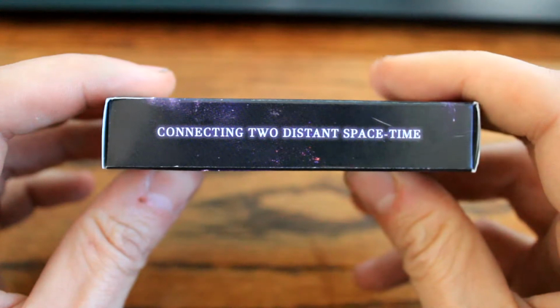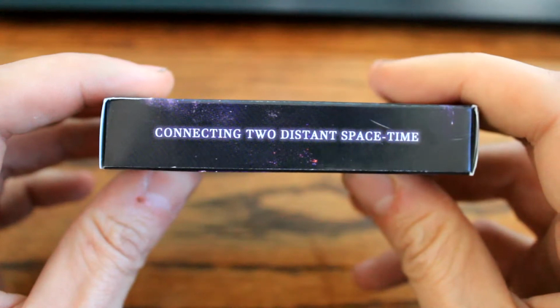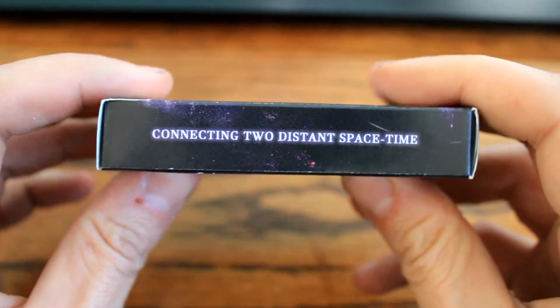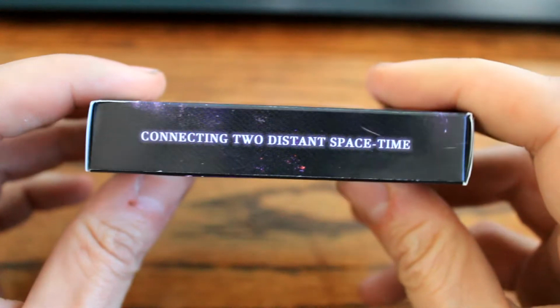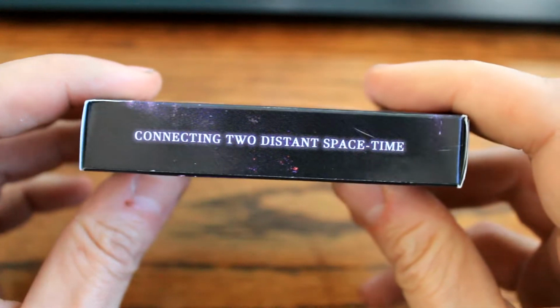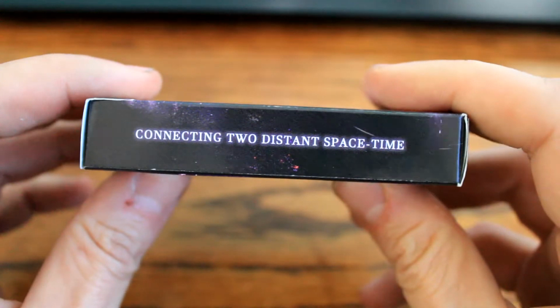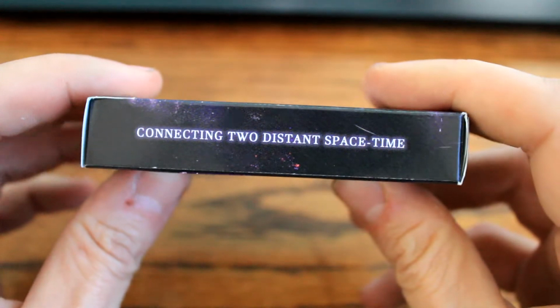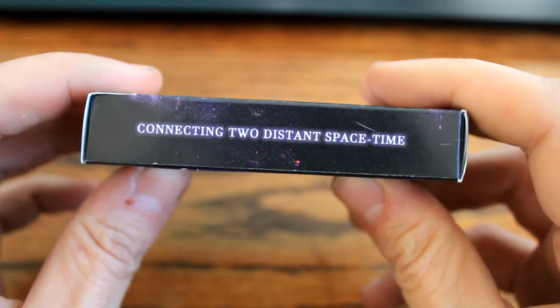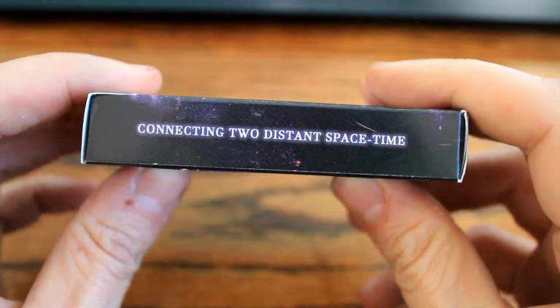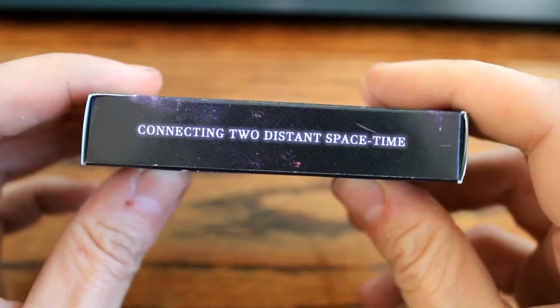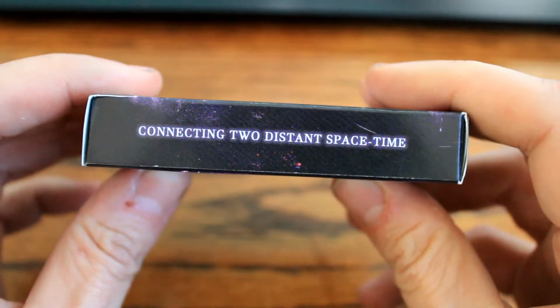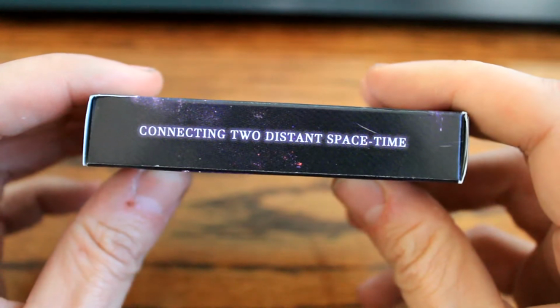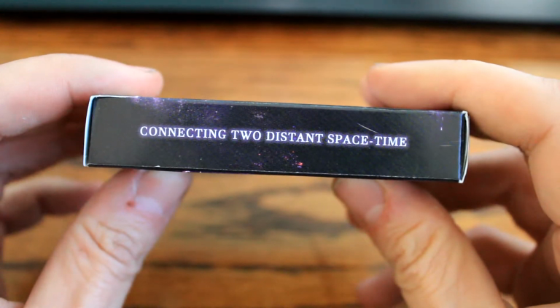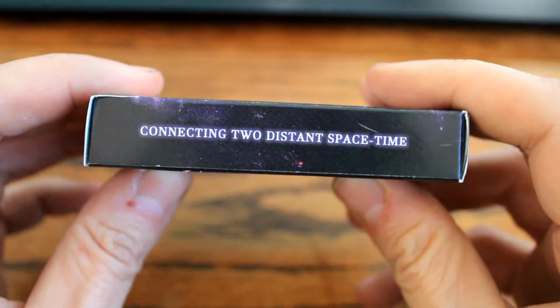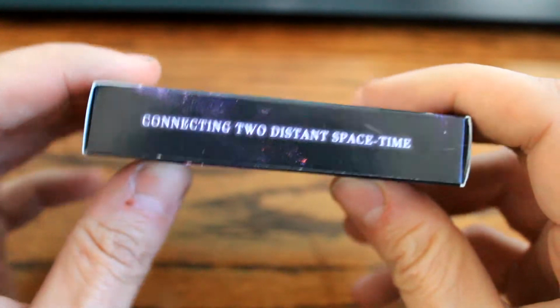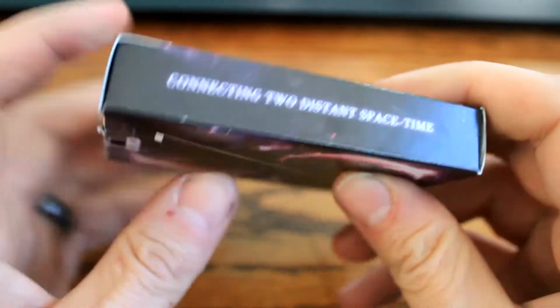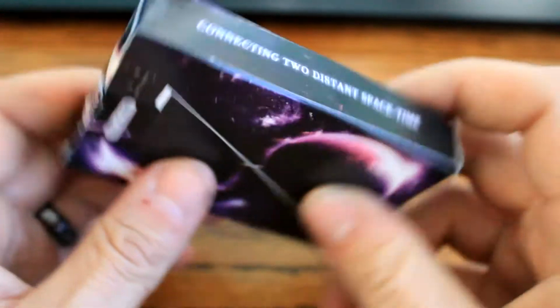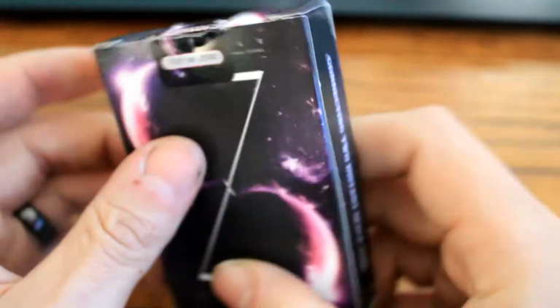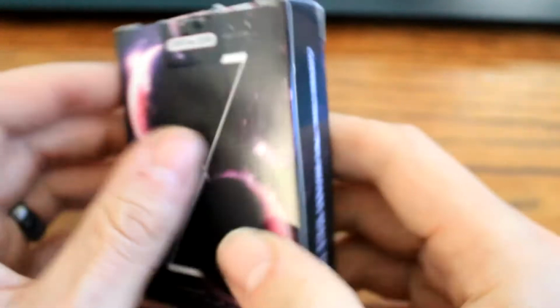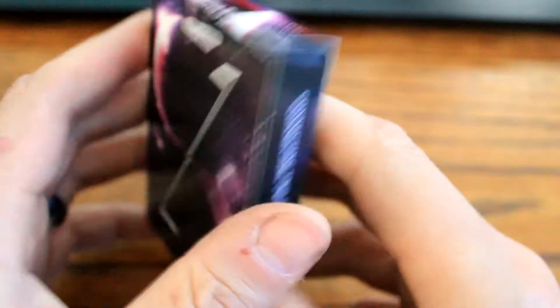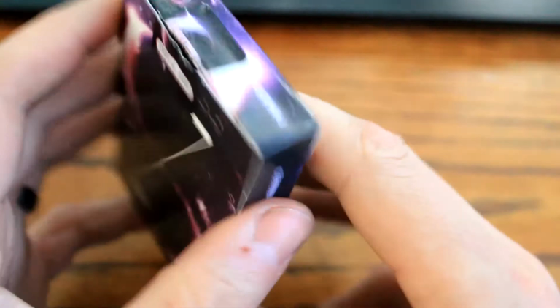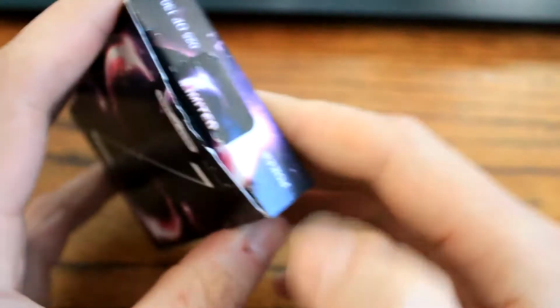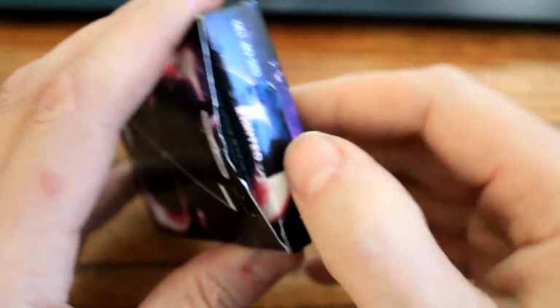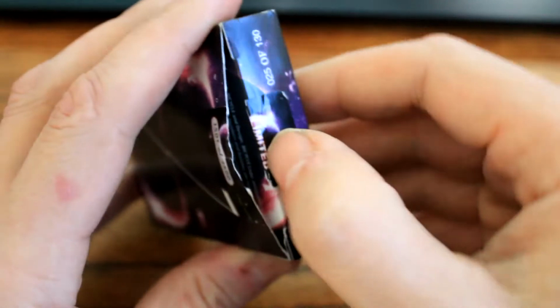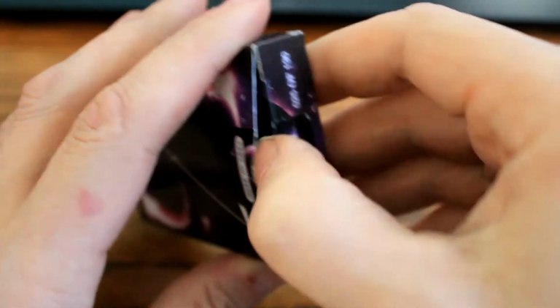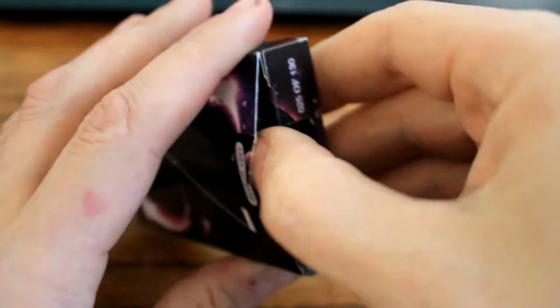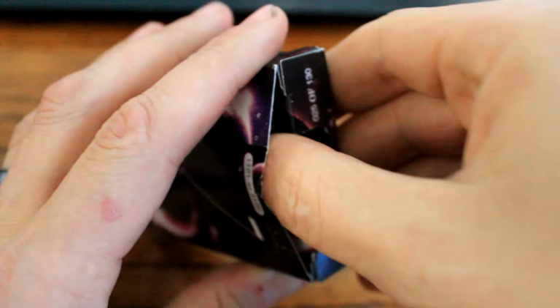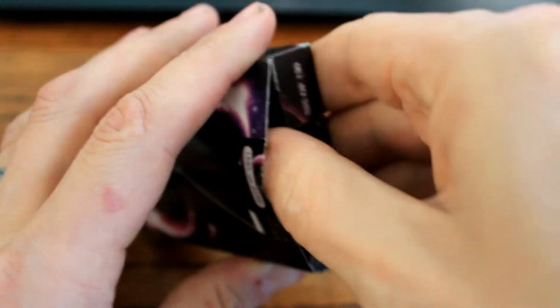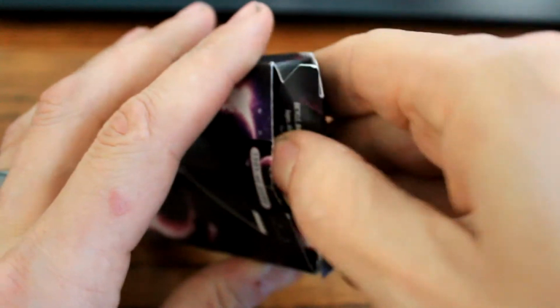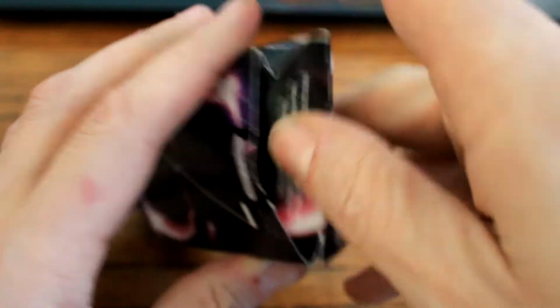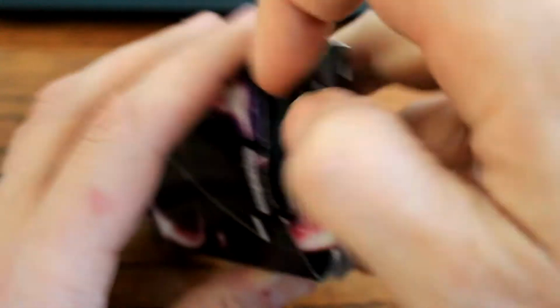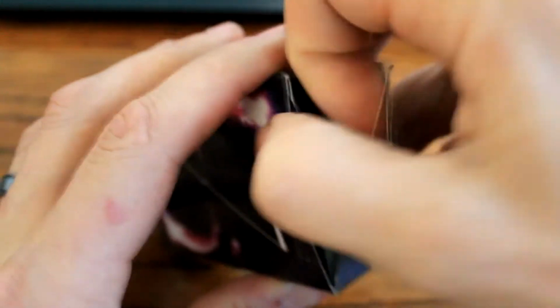Connecting two distant space-time. Alright, let's get her open.